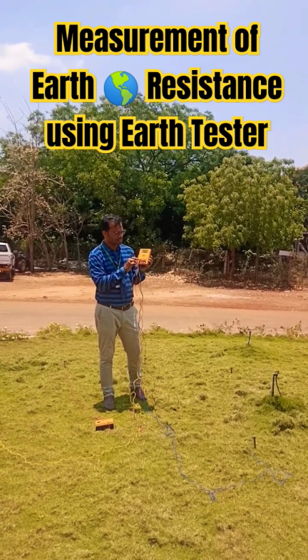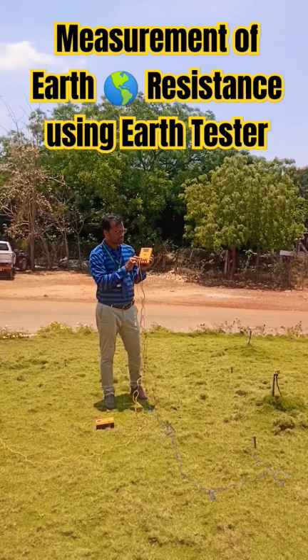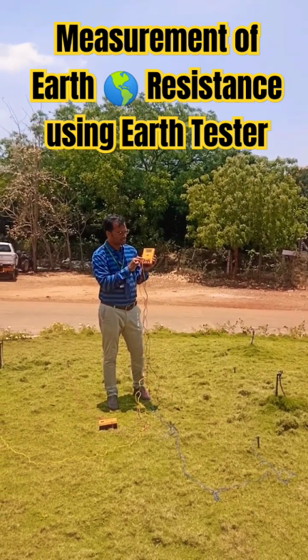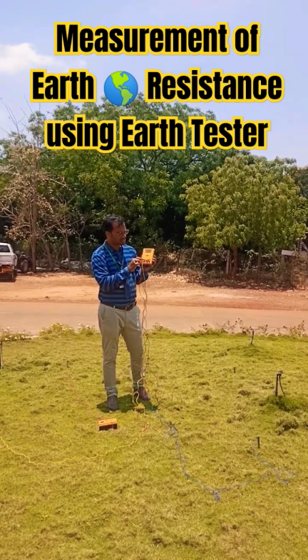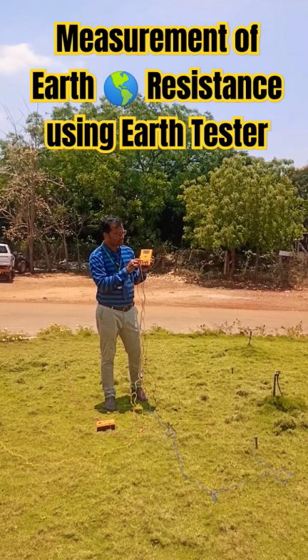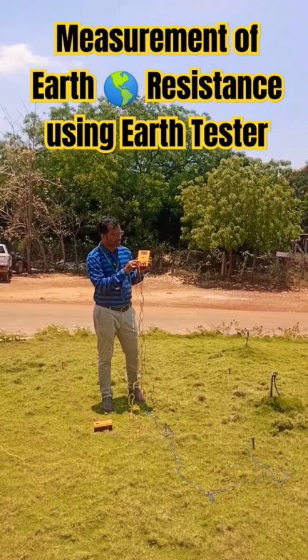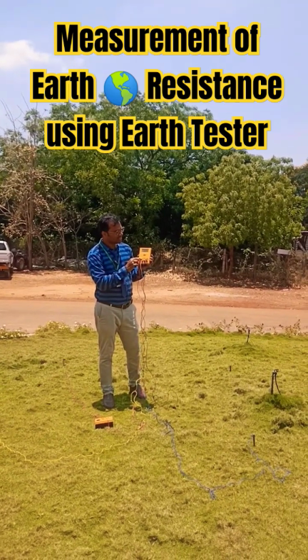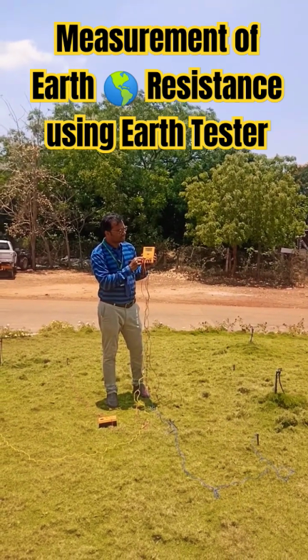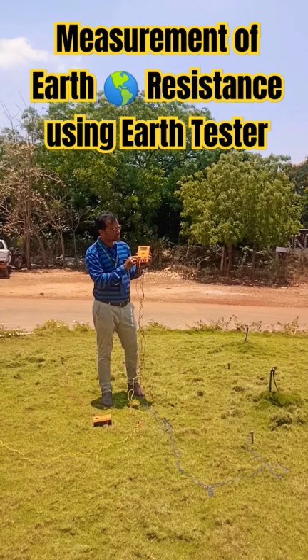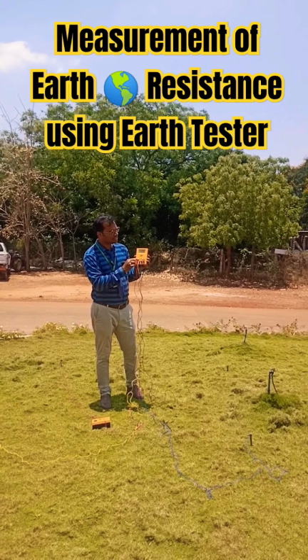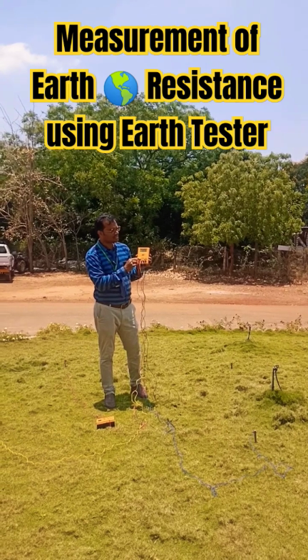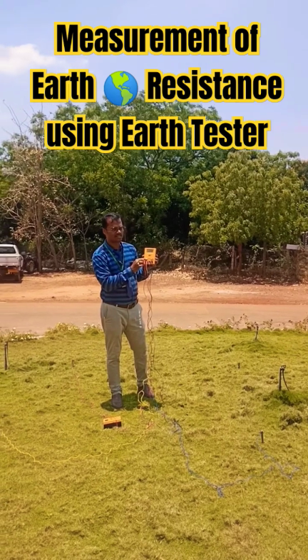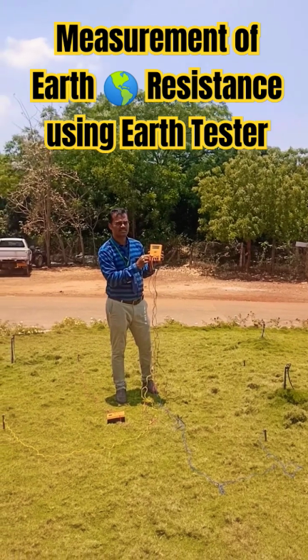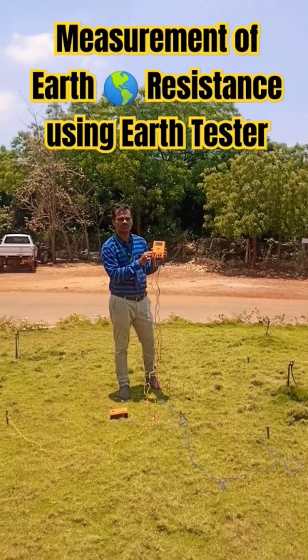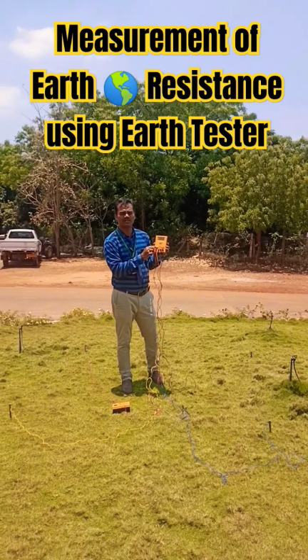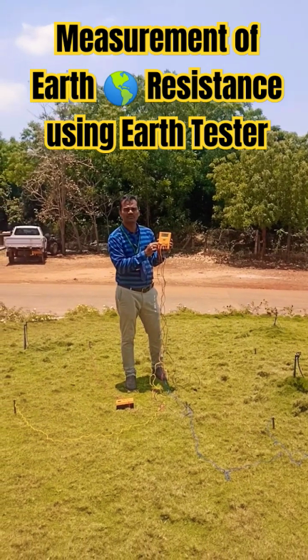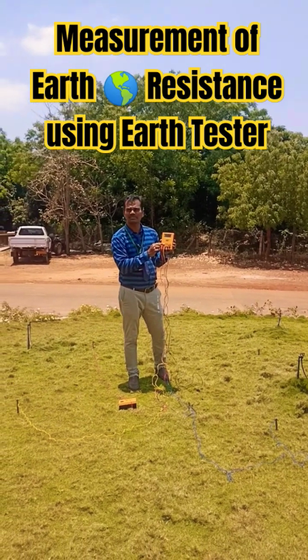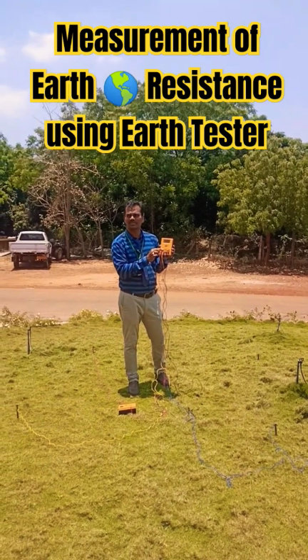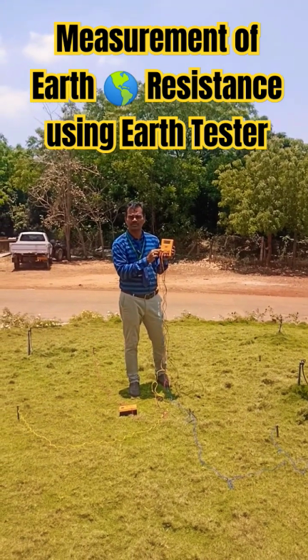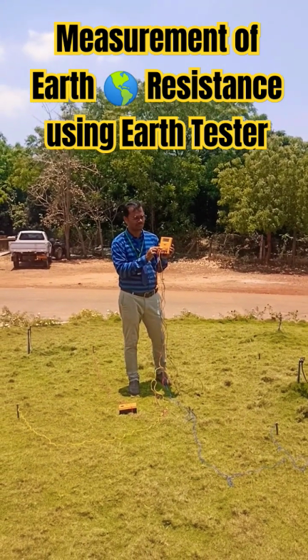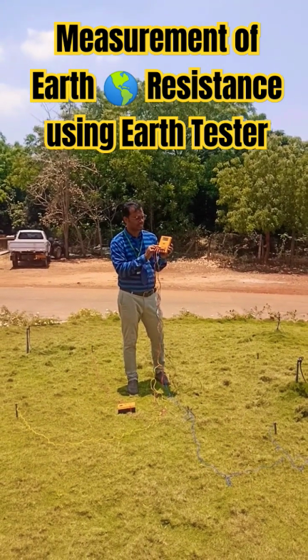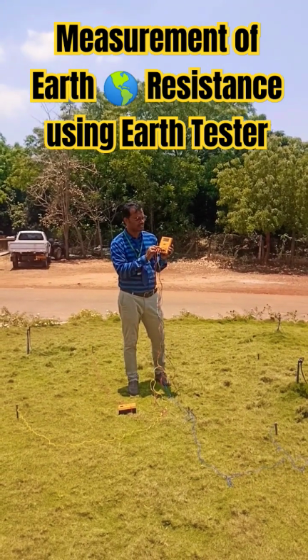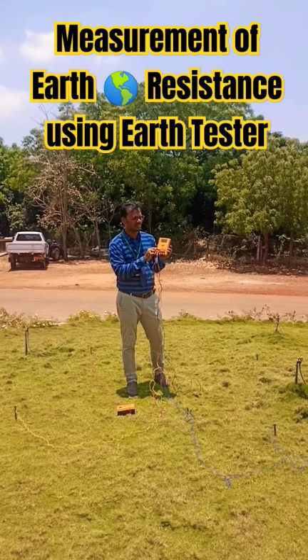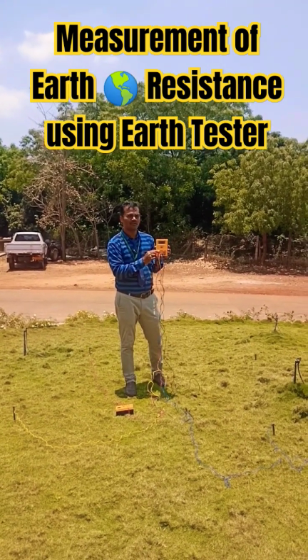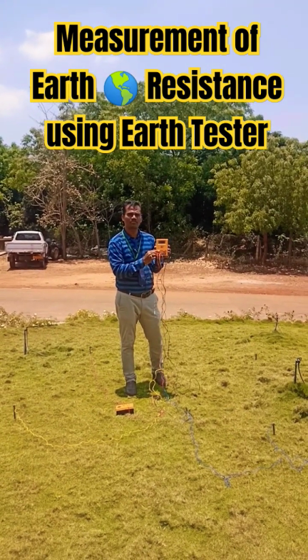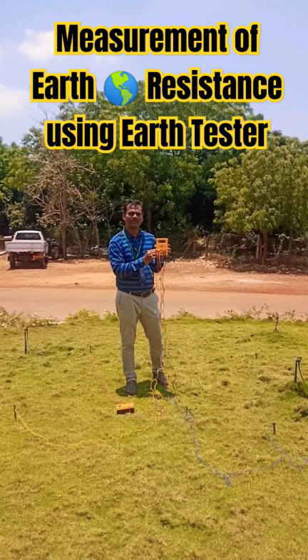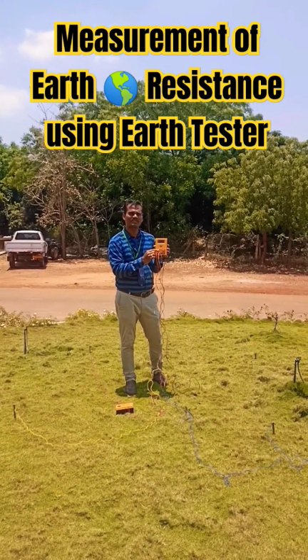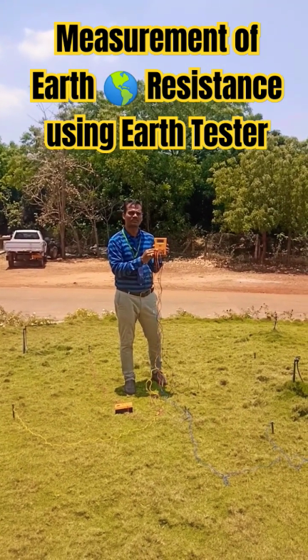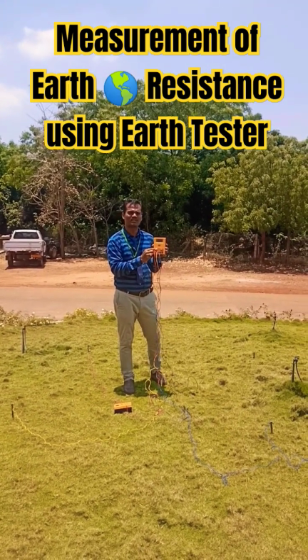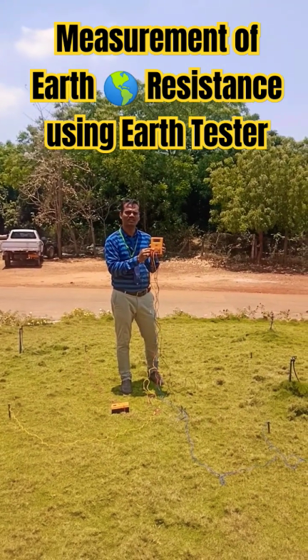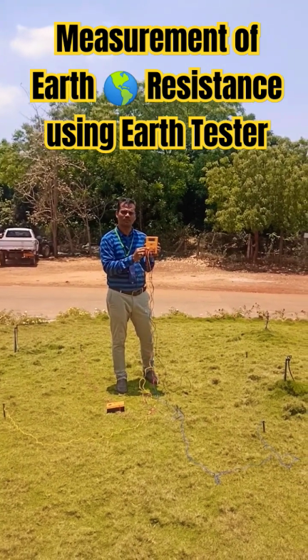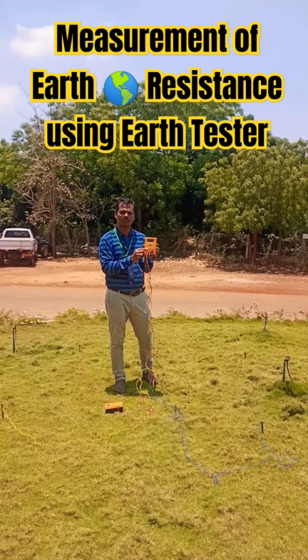As soon as you press this button, it is showing the resistance value obtained from this test, which is 1.73 ohms.